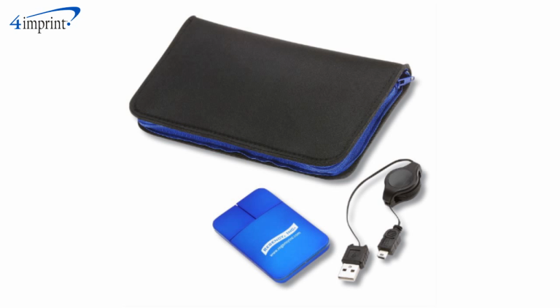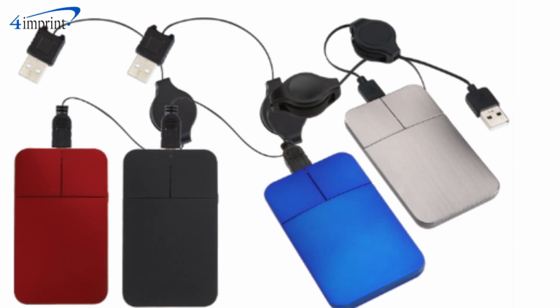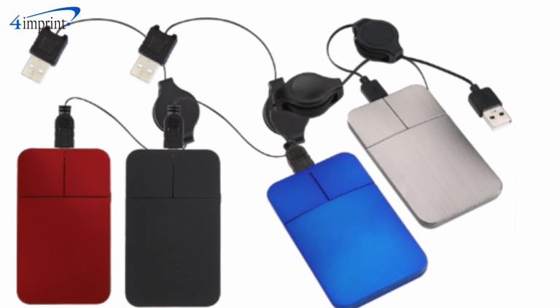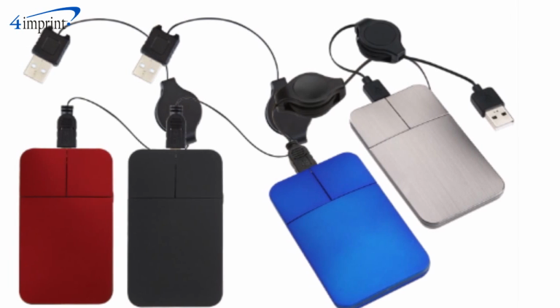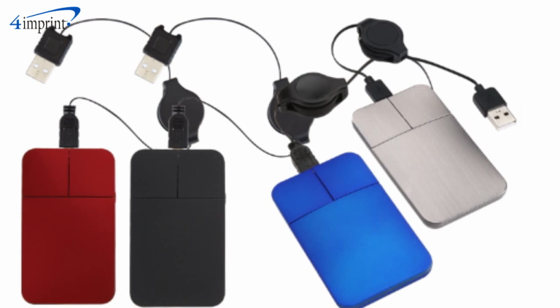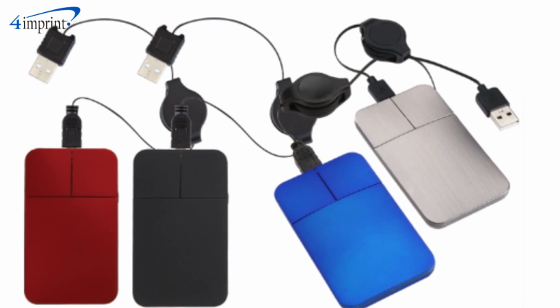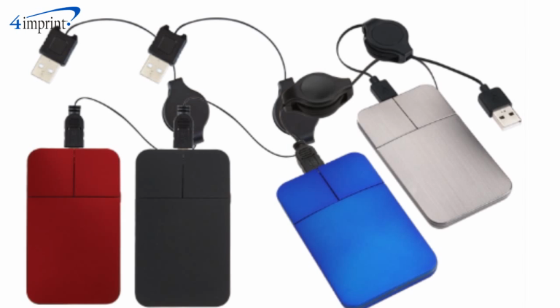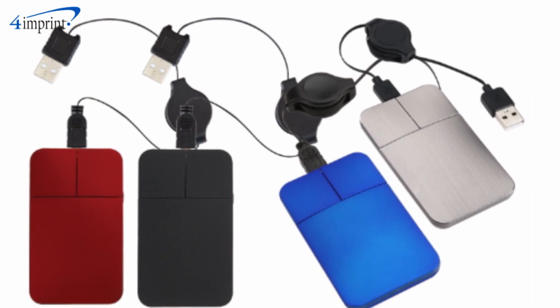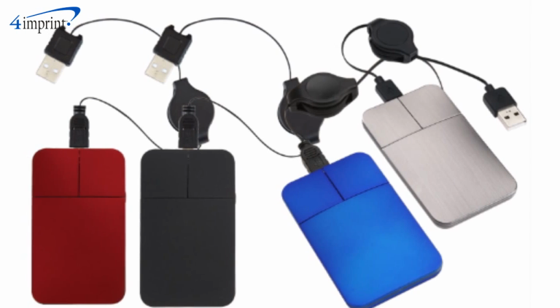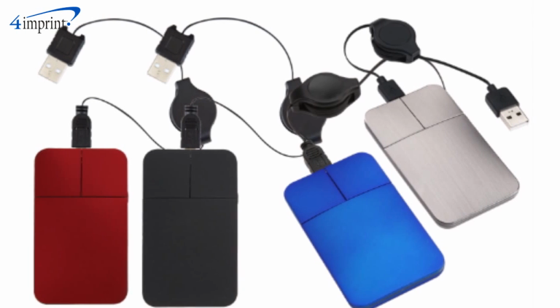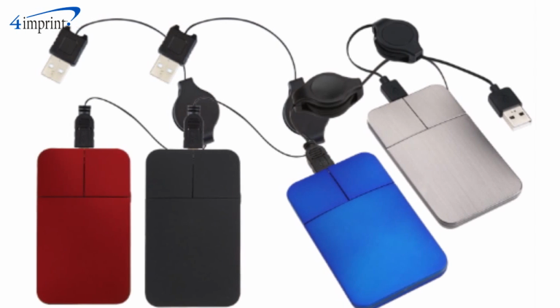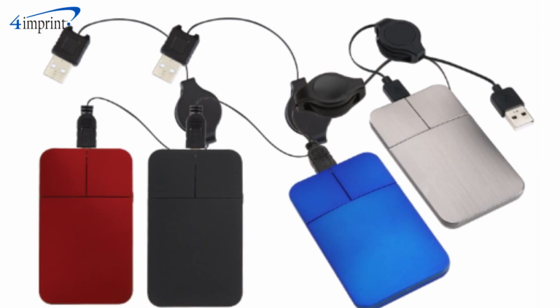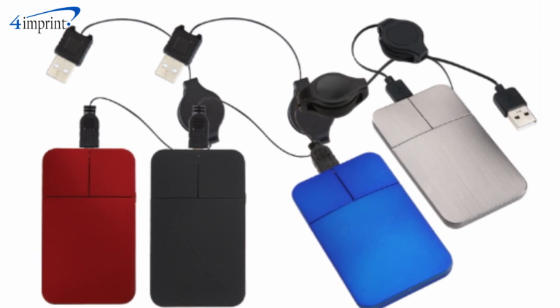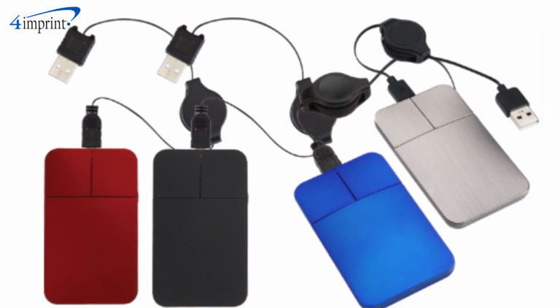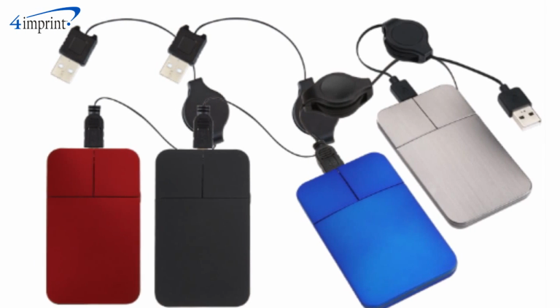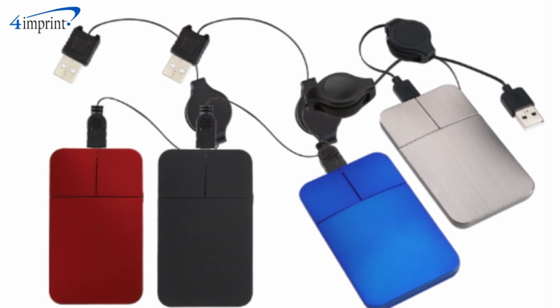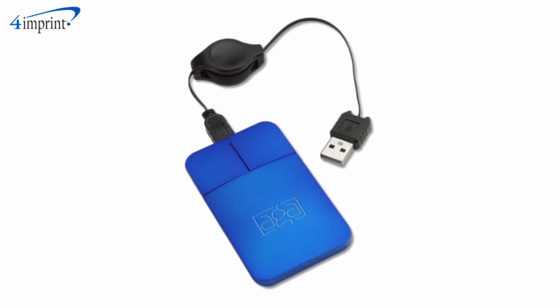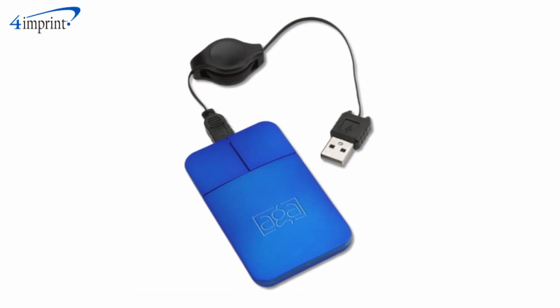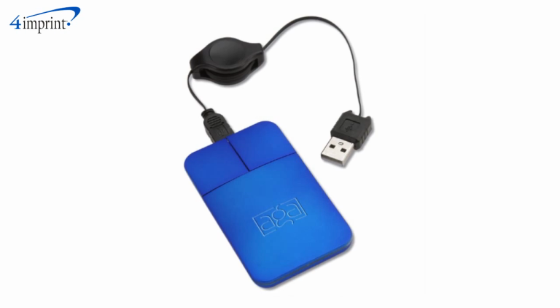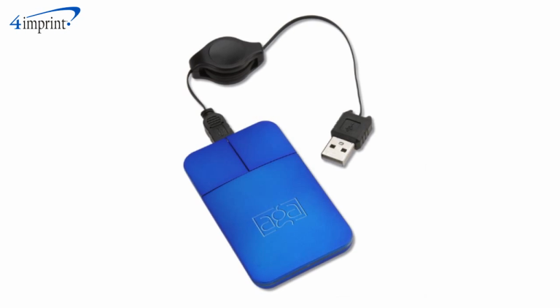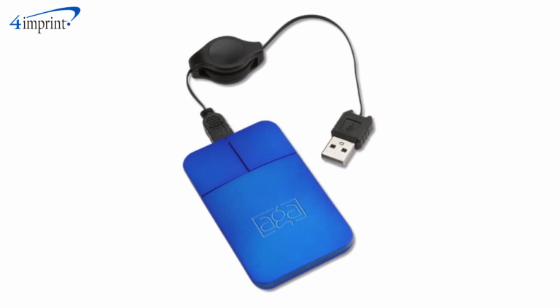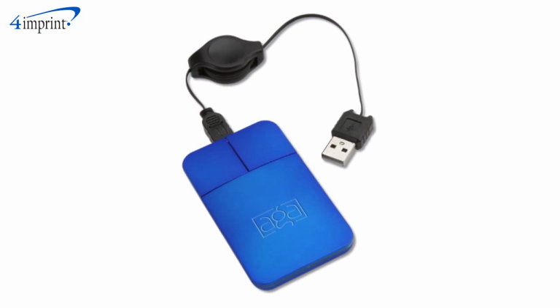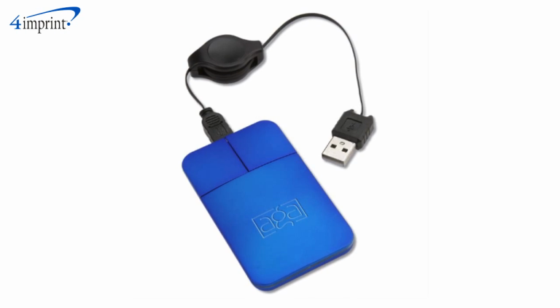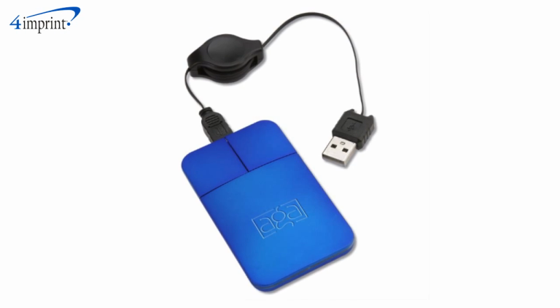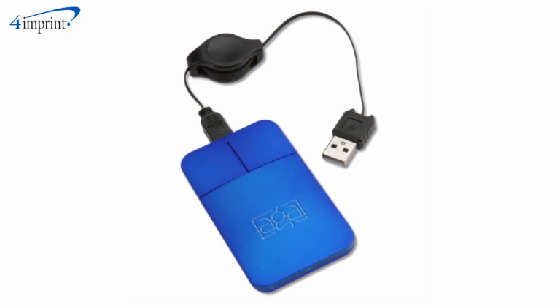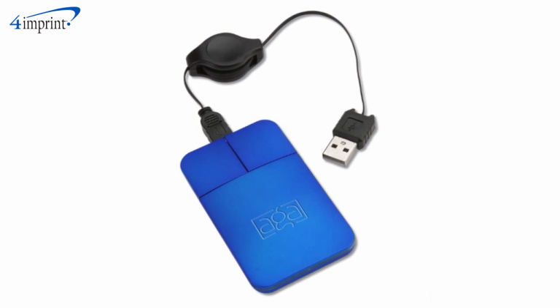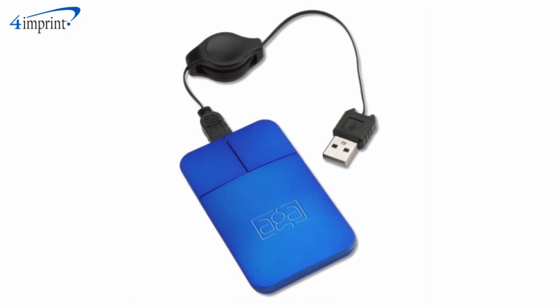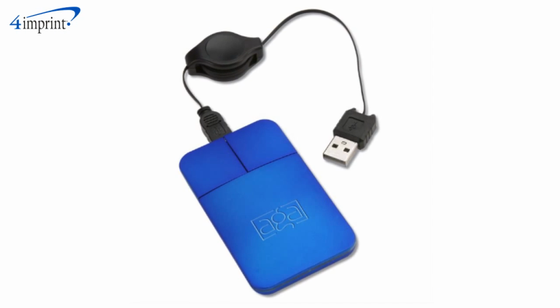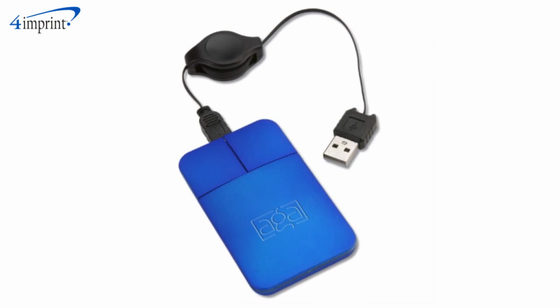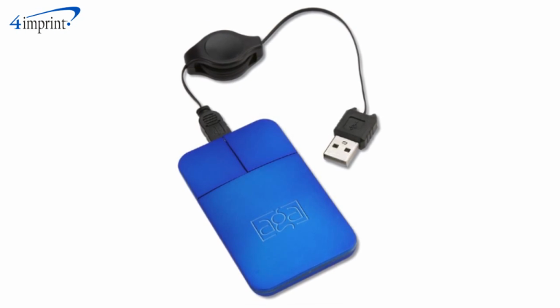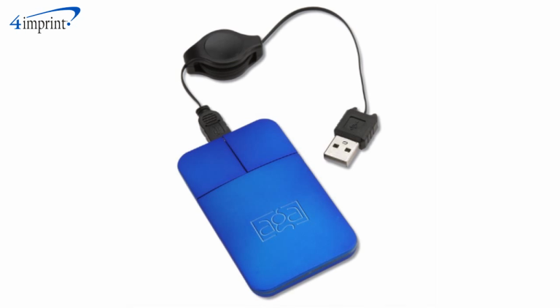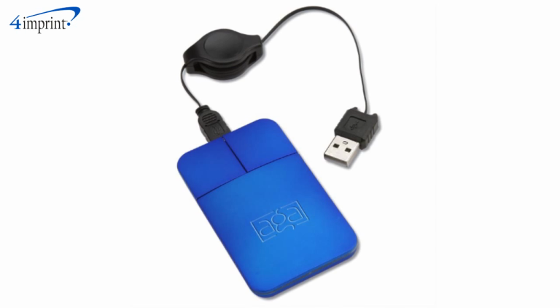This item is available in several bold colors and your price includes a laser engraved imprint on the hand rest of the mouse, centered below the buttons.